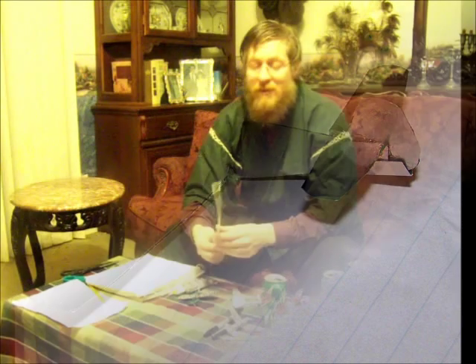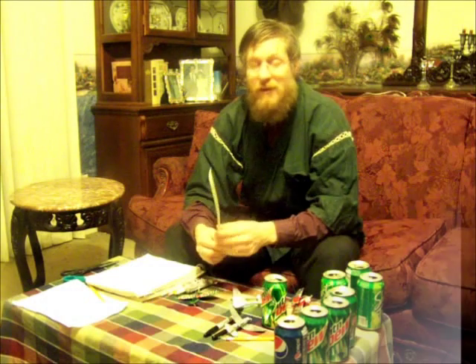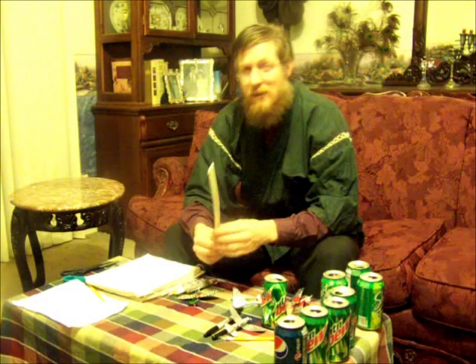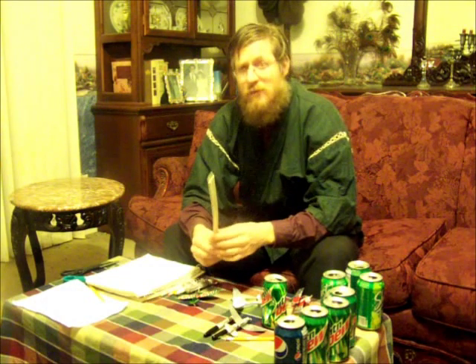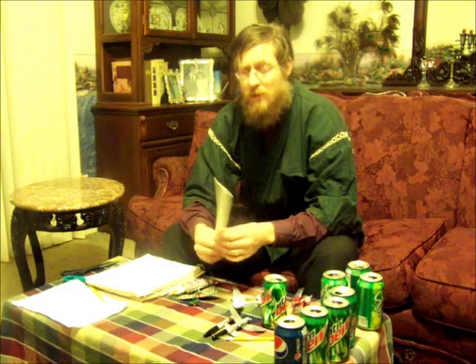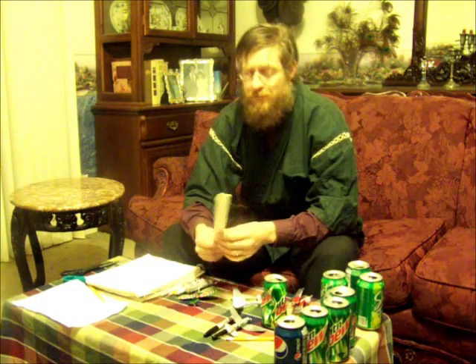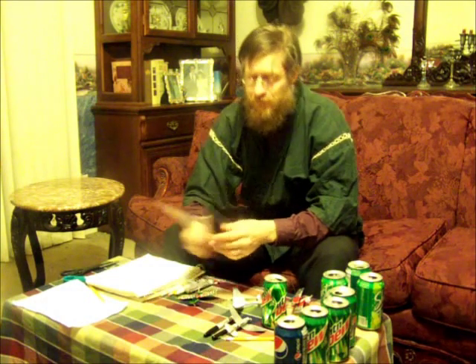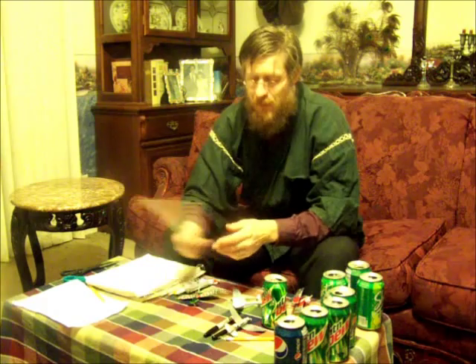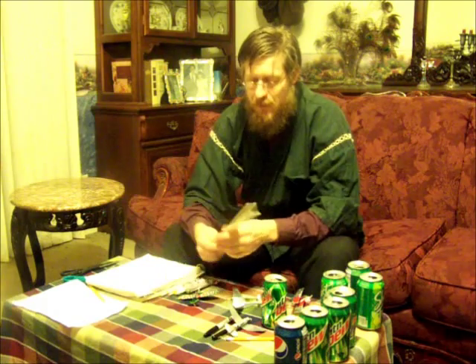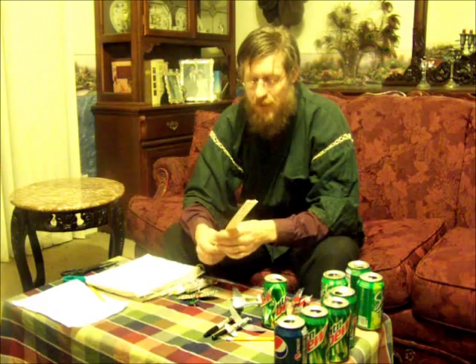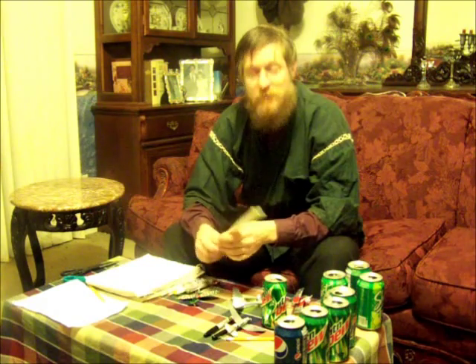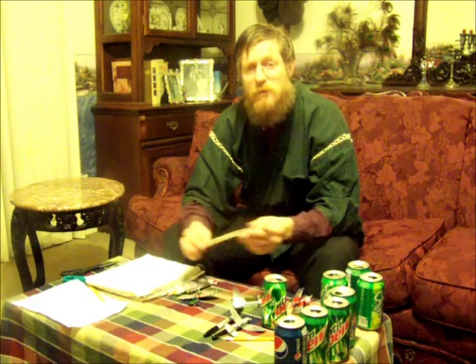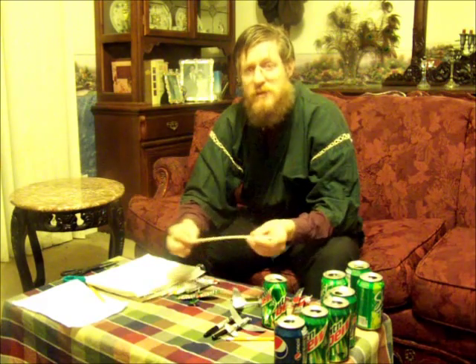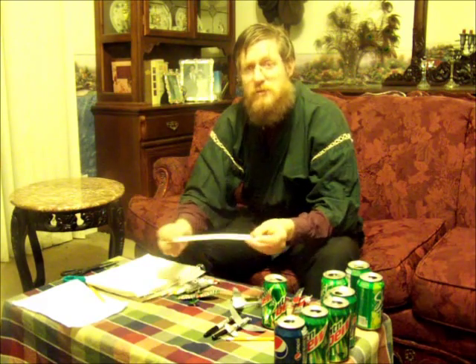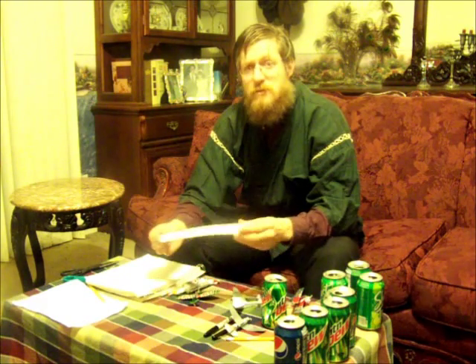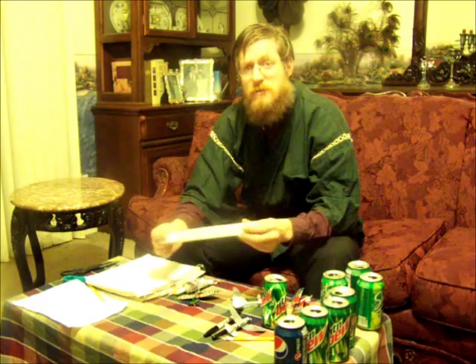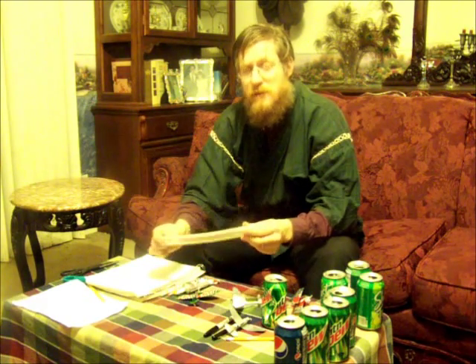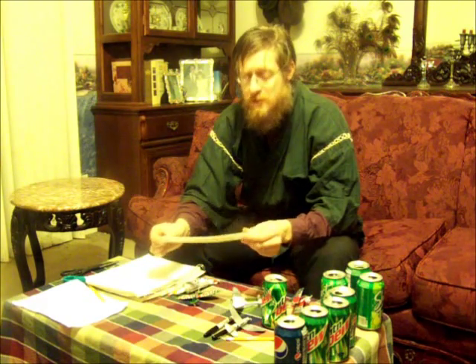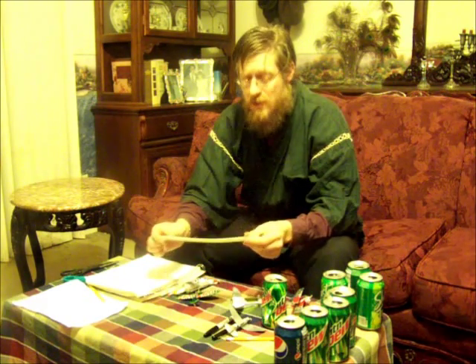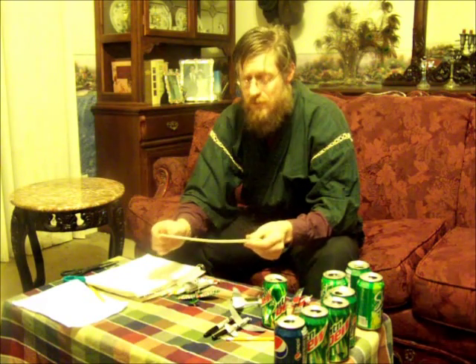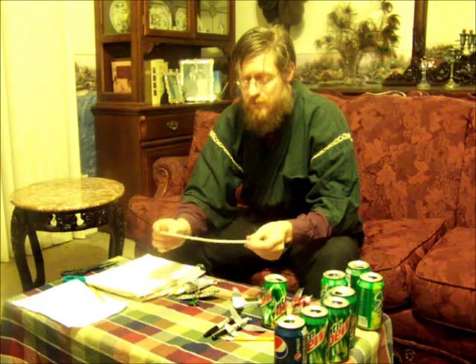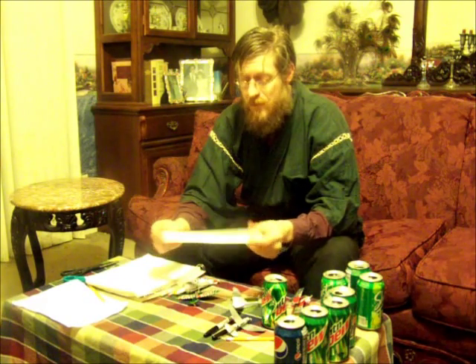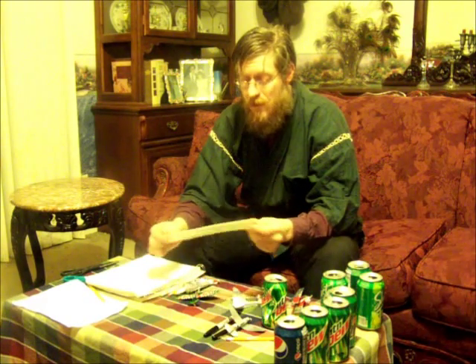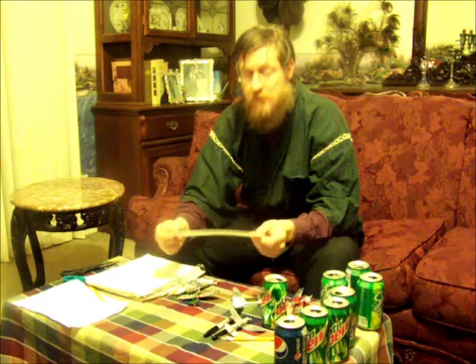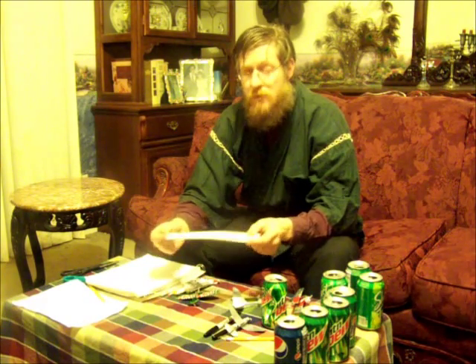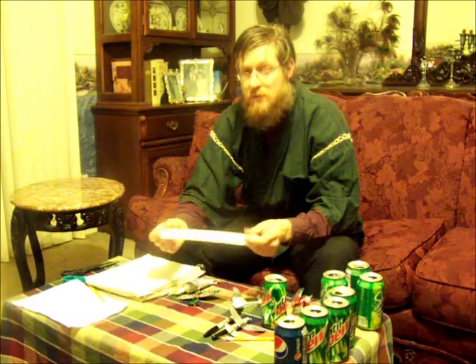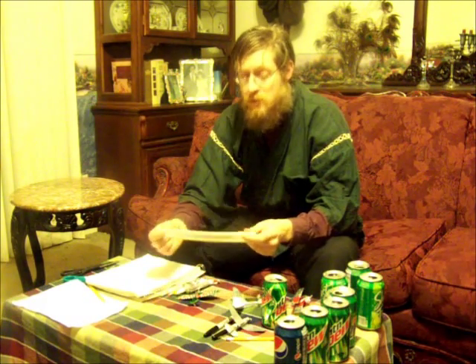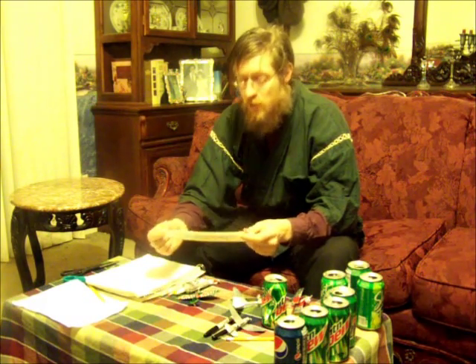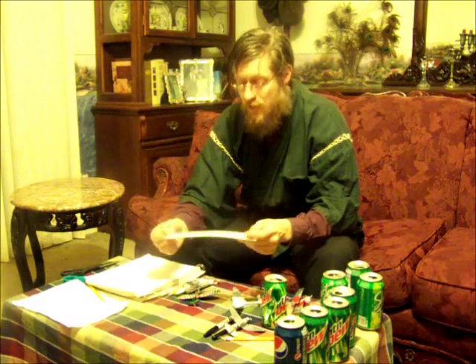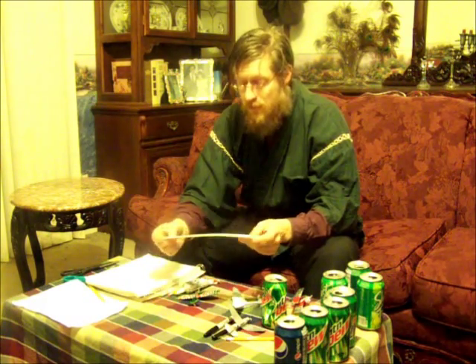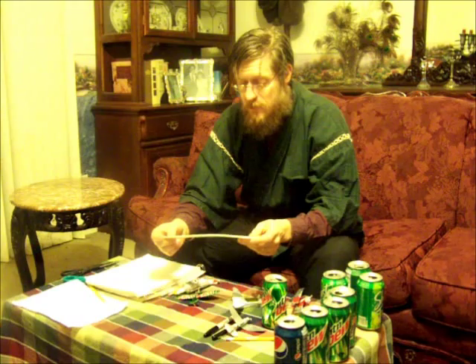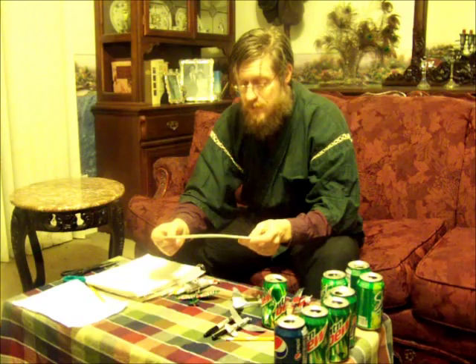Hello, everyone. I'm Selma Teacher Seven, also known as Mr. Burry by my students.